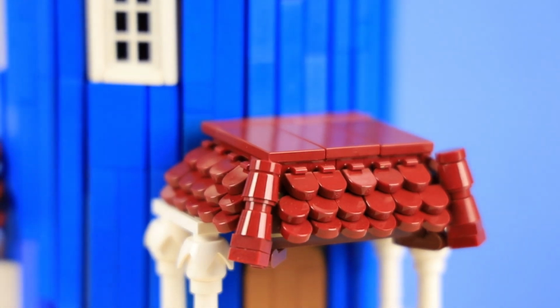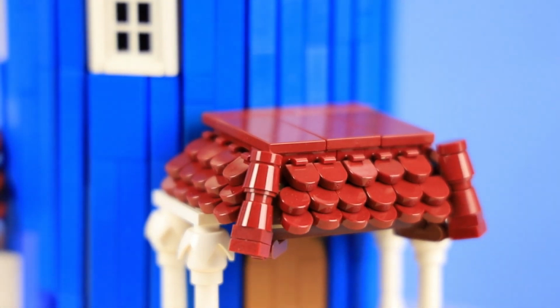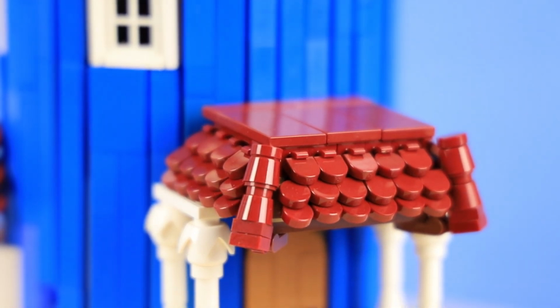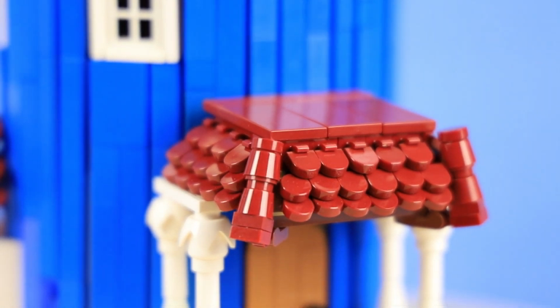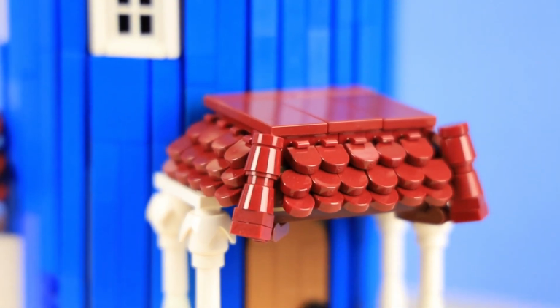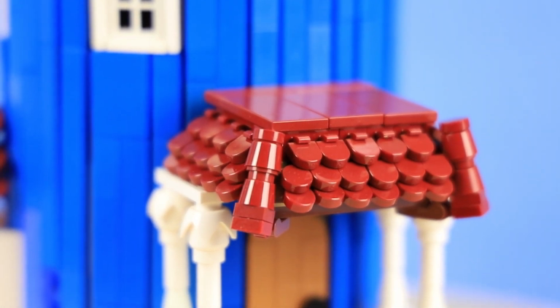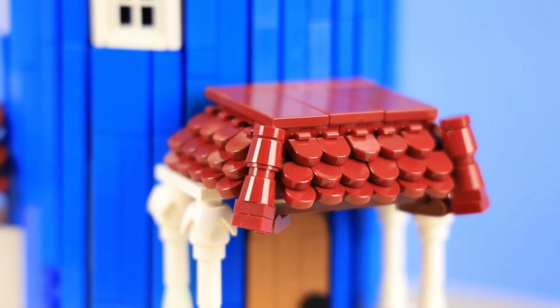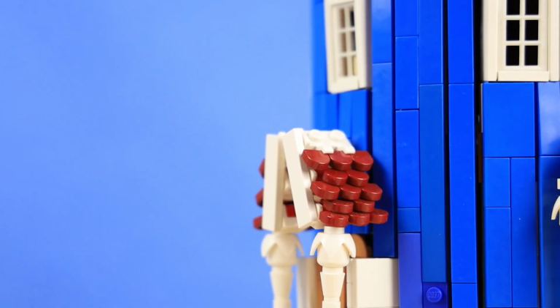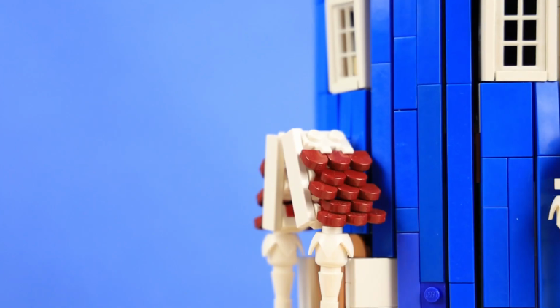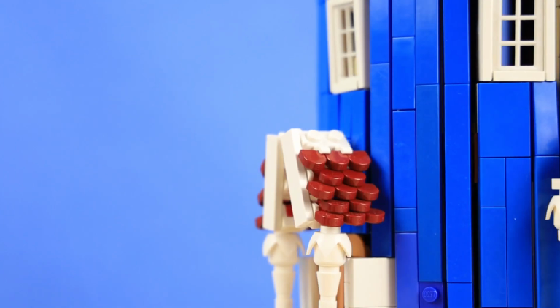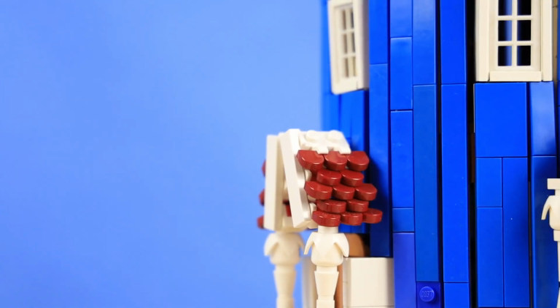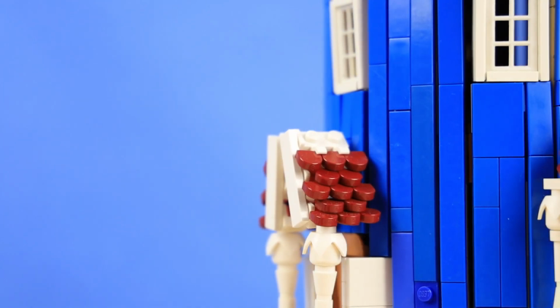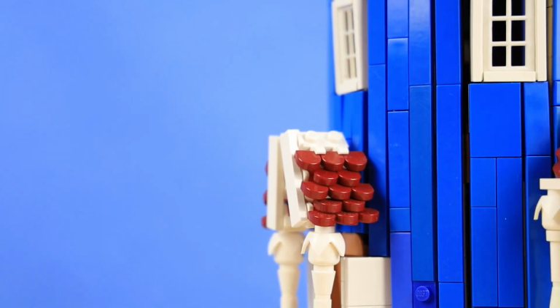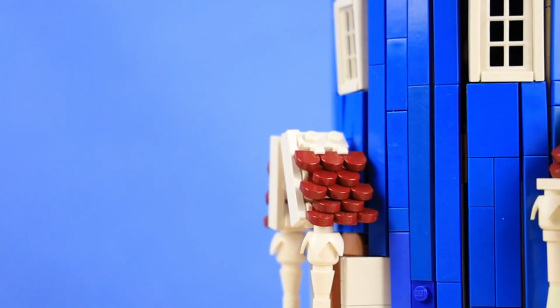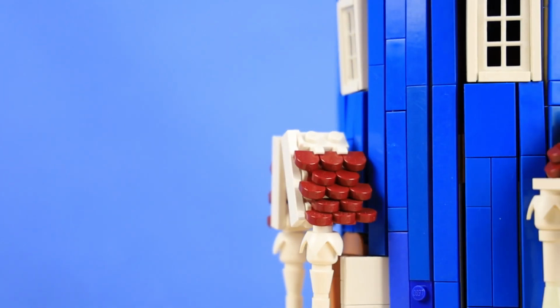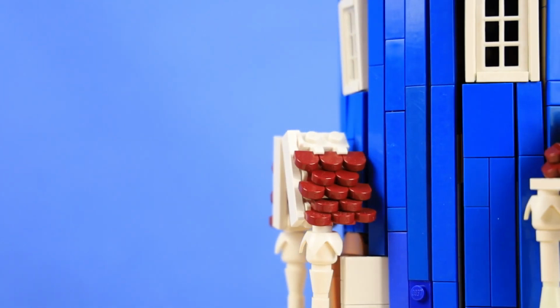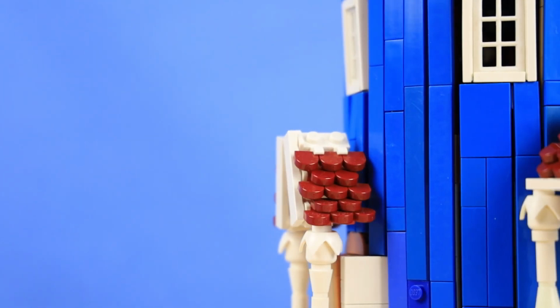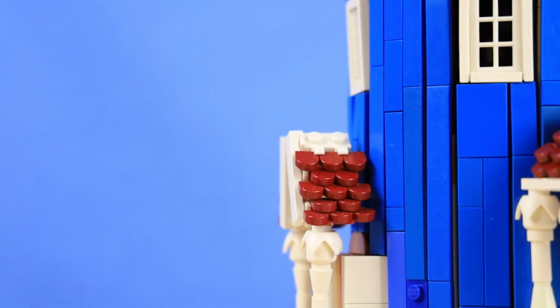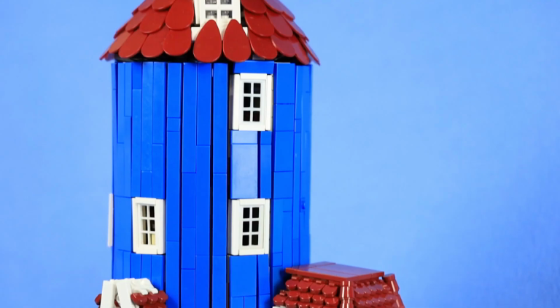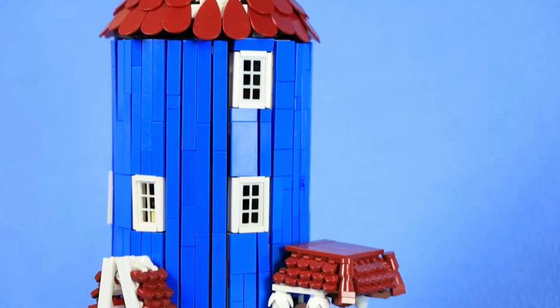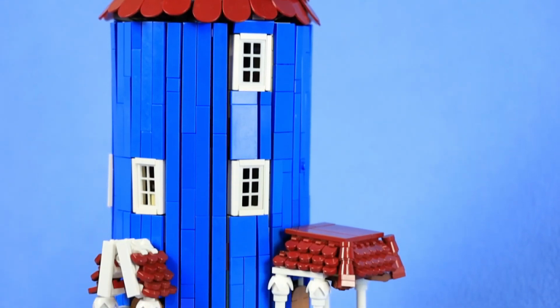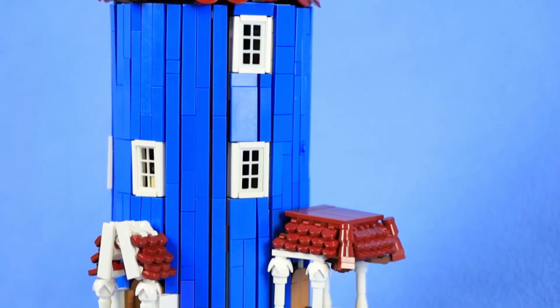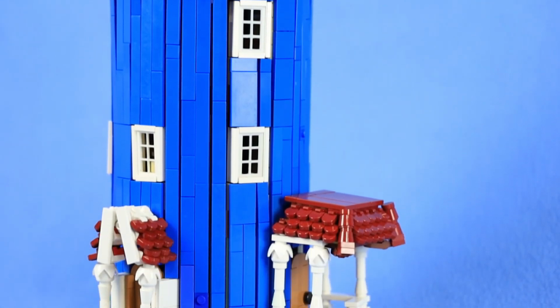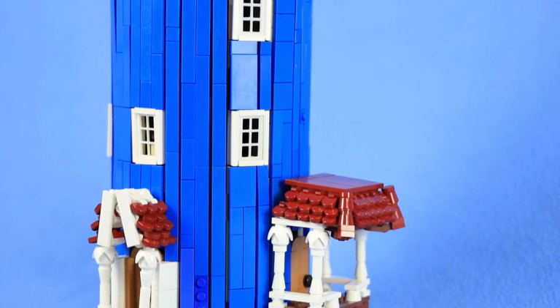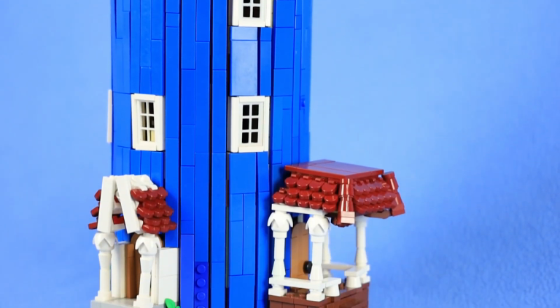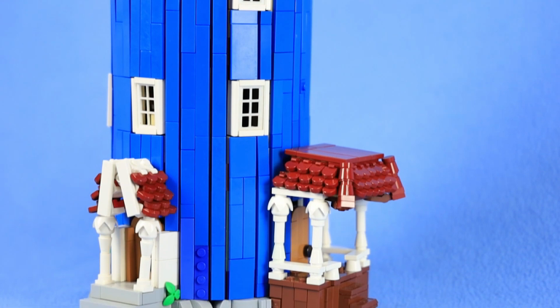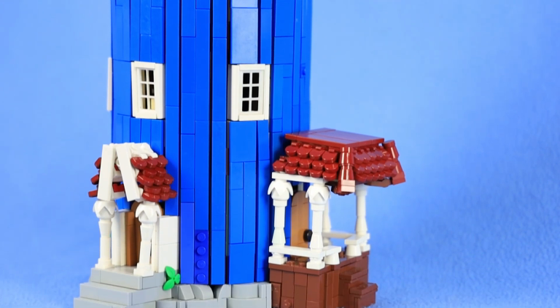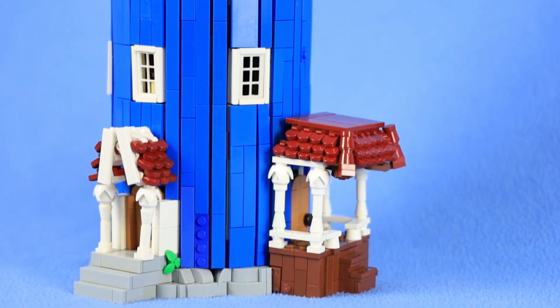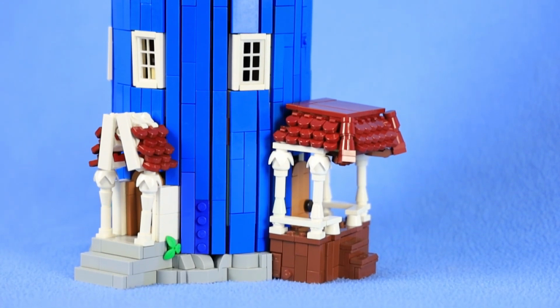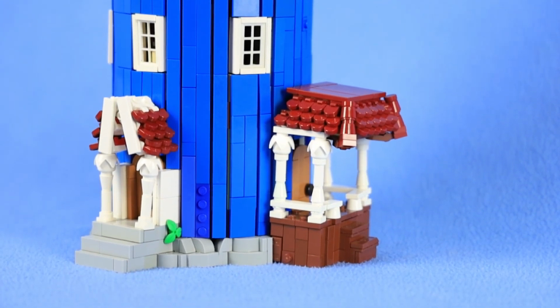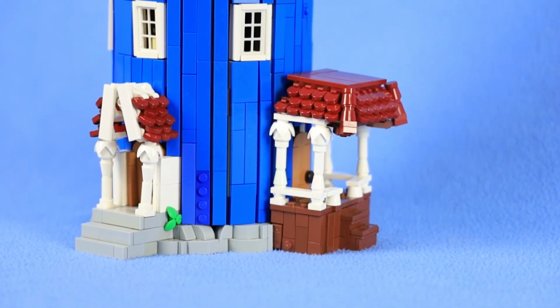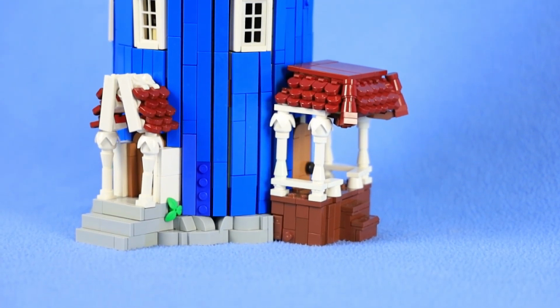Things get really exciting though when we look at these other two roofs. Let's move to the next build, and I can tell you all about it.